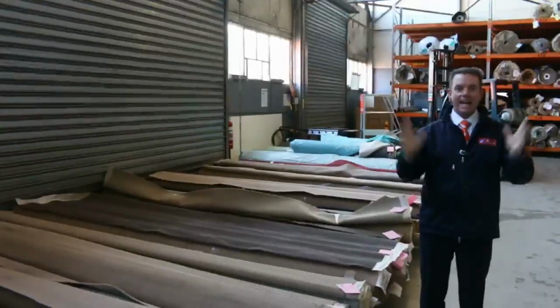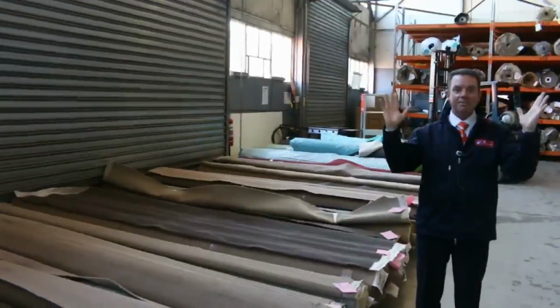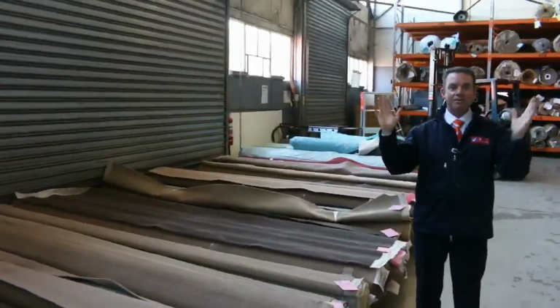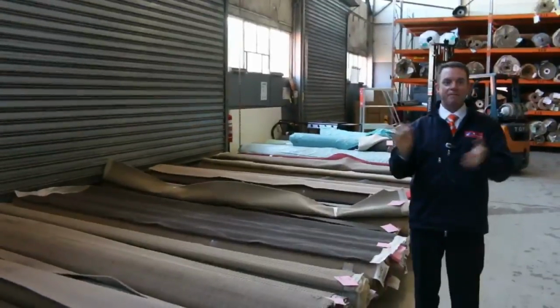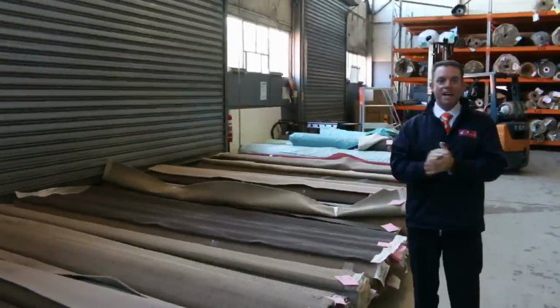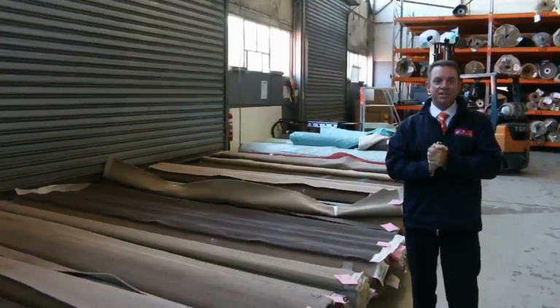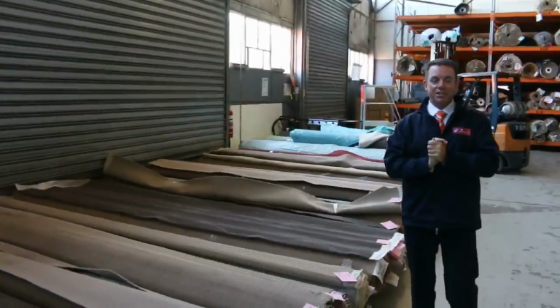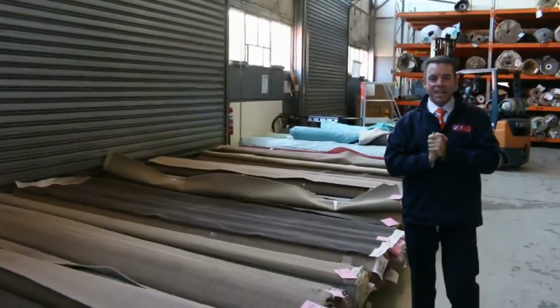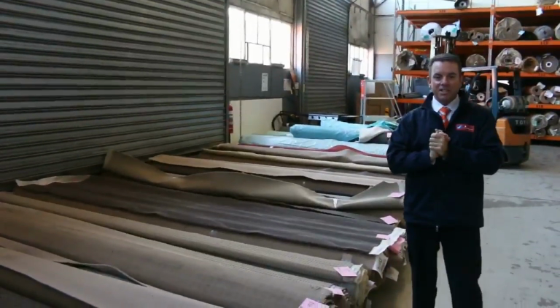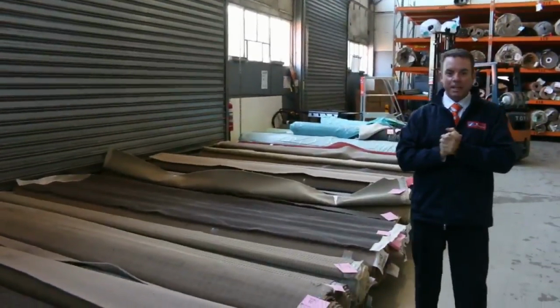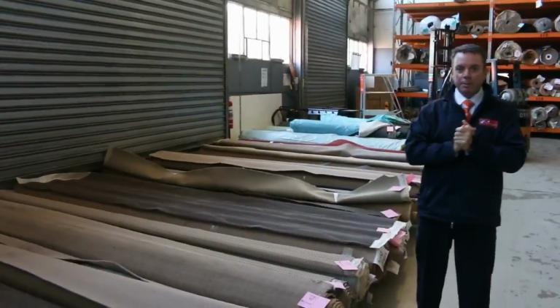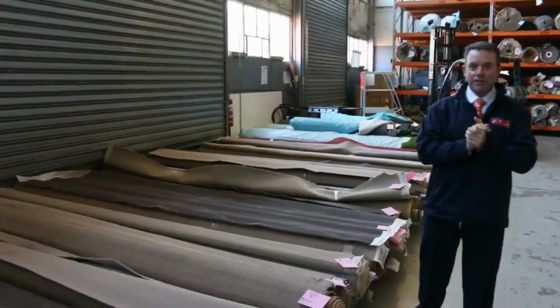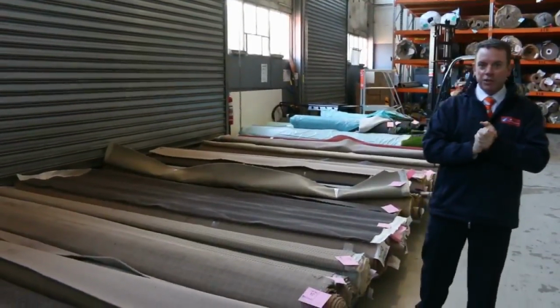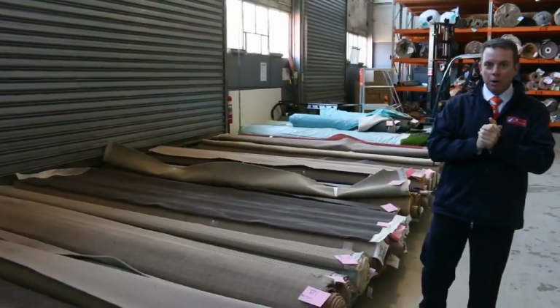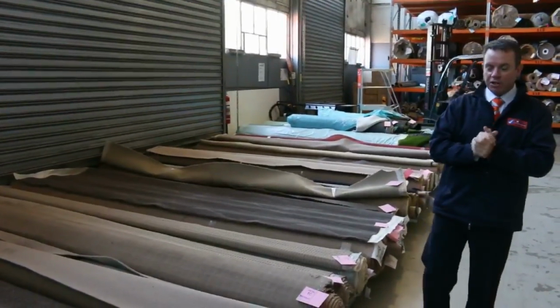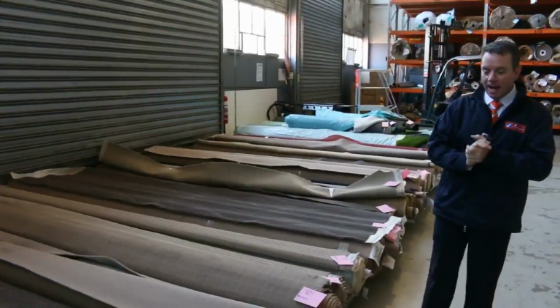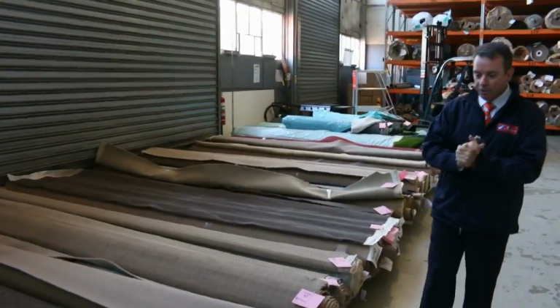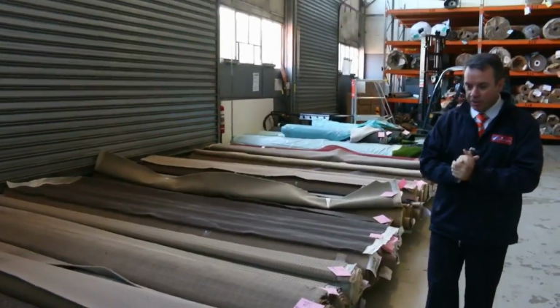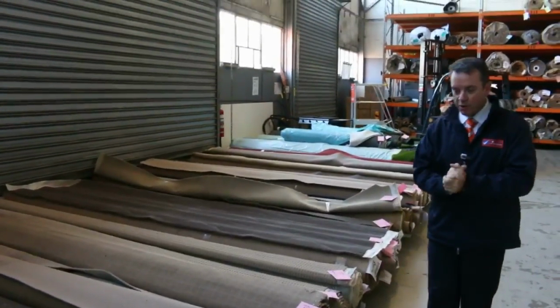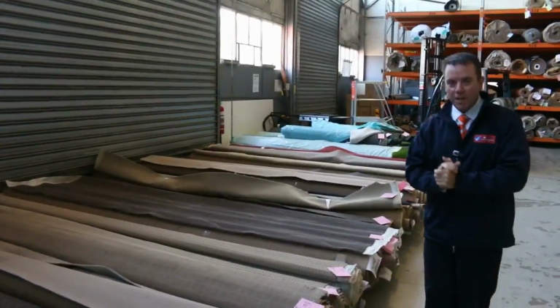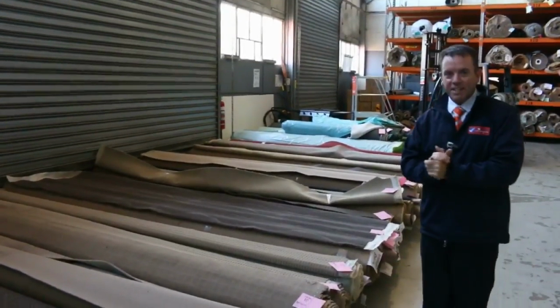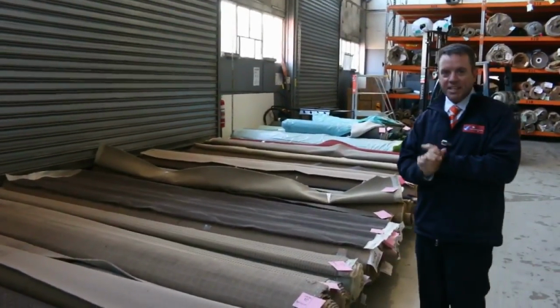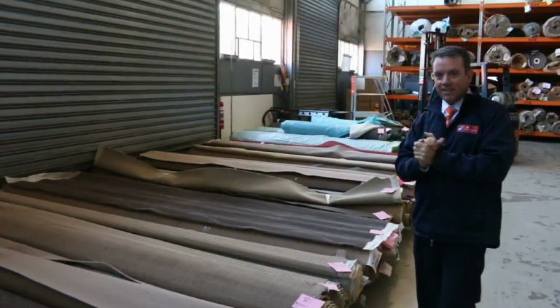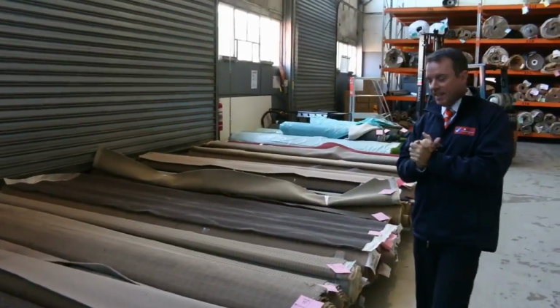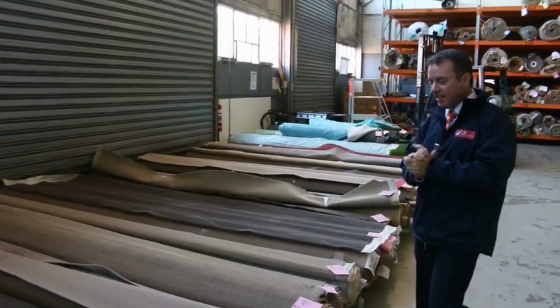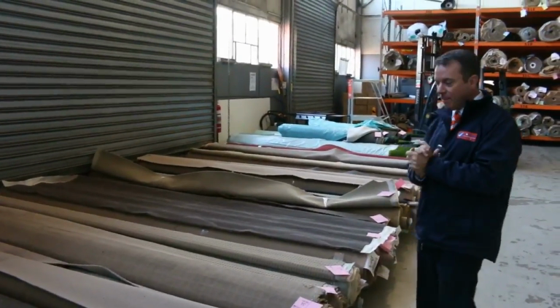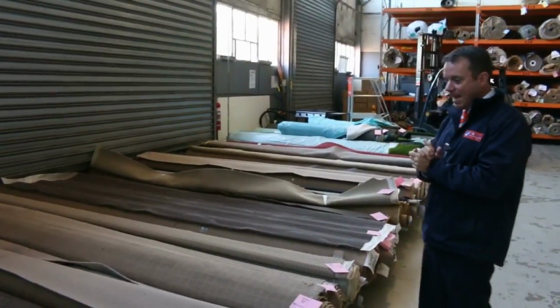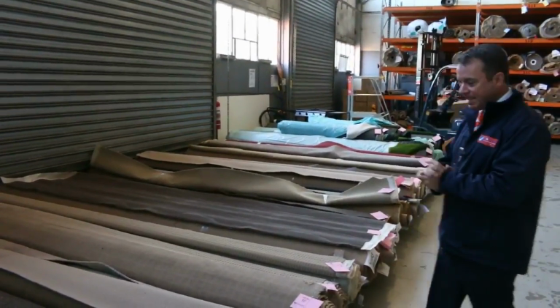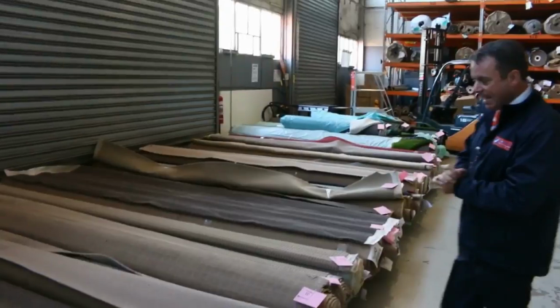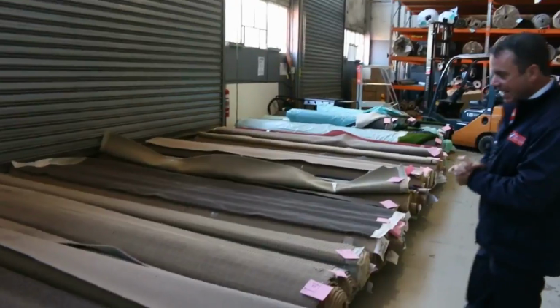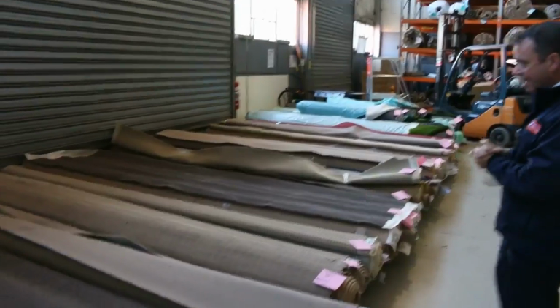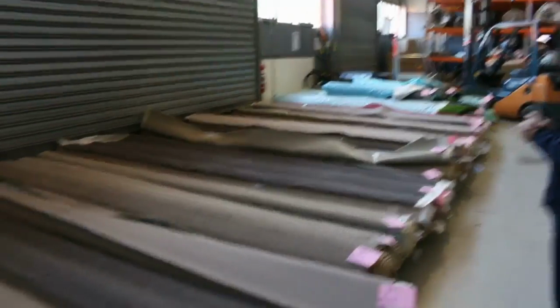G'day, I'm John from Fowler's Auction Sales. I'm here to preview tomorrow's carpet auction — that's Wednesday the 17th of May at 10am.